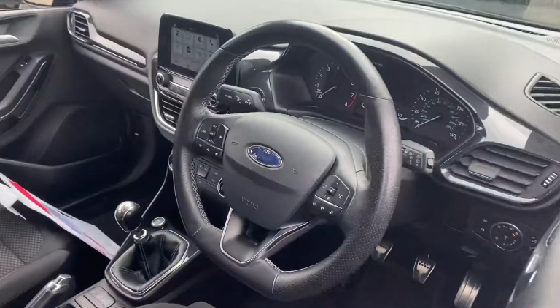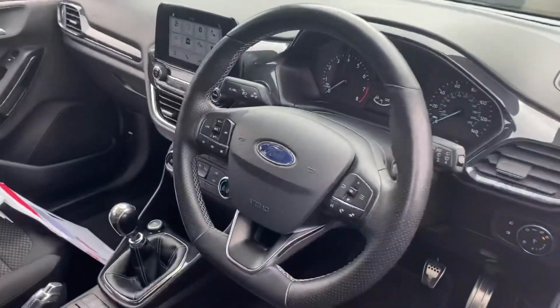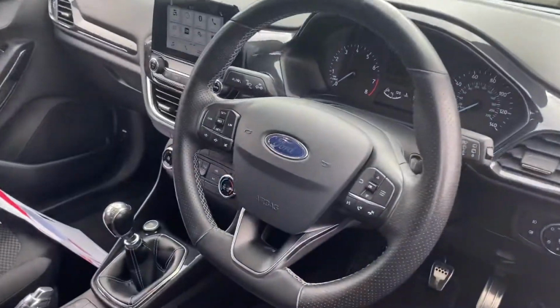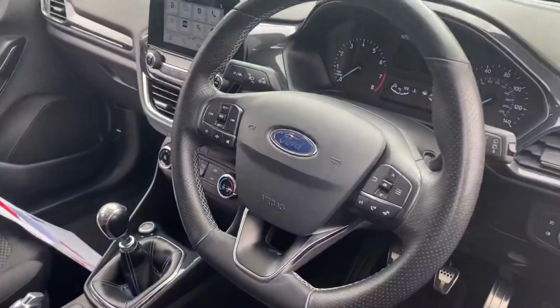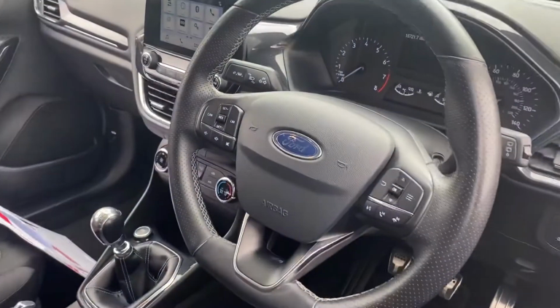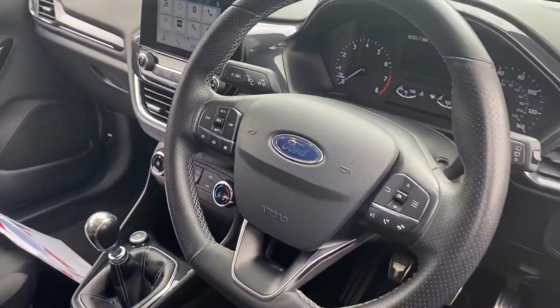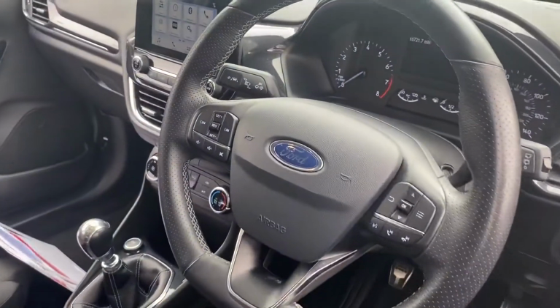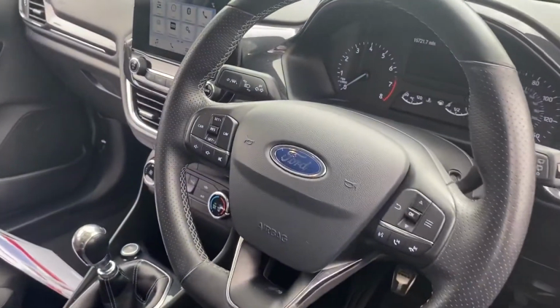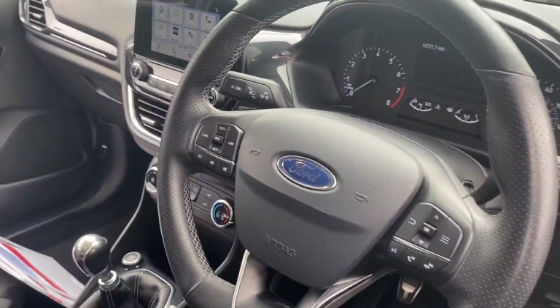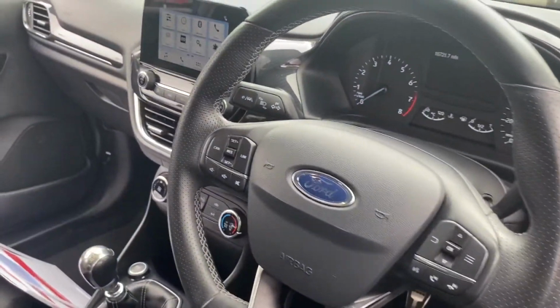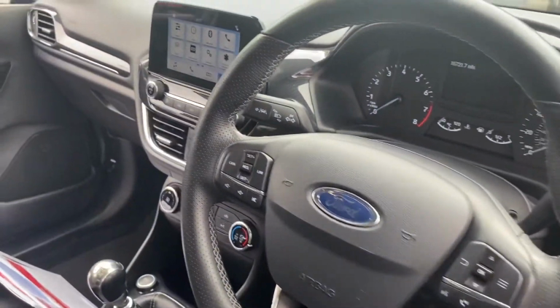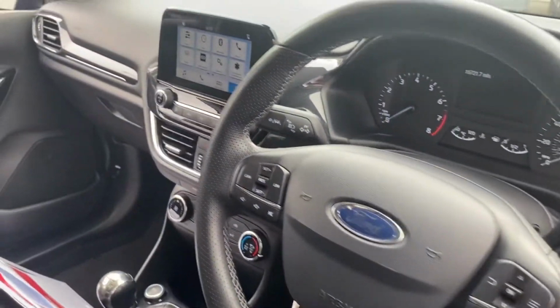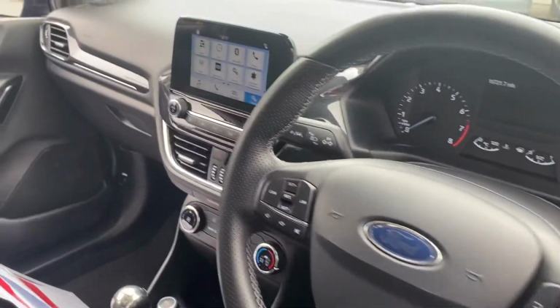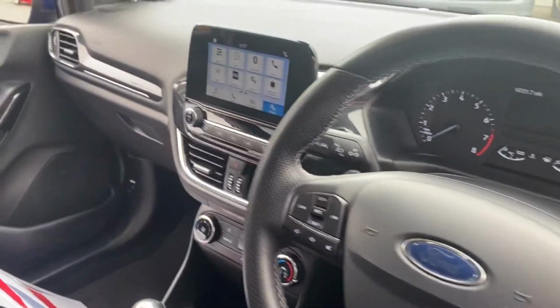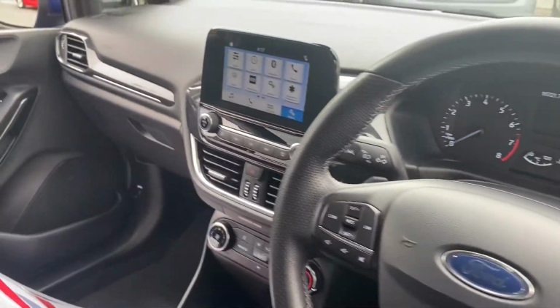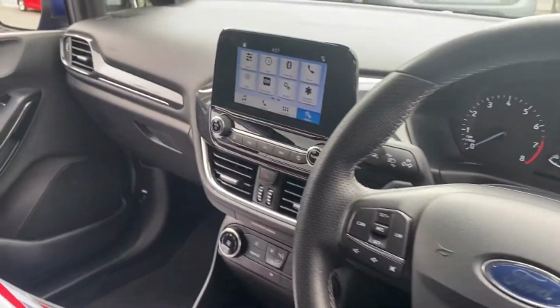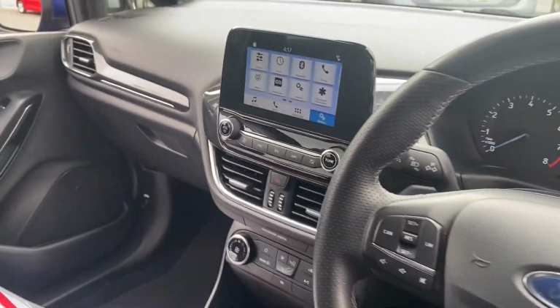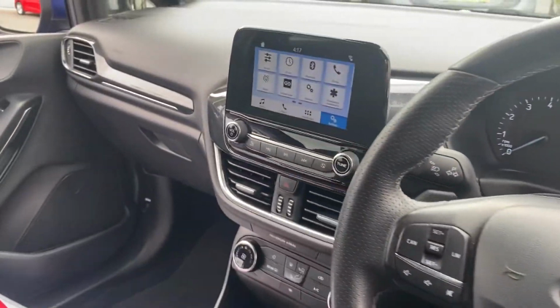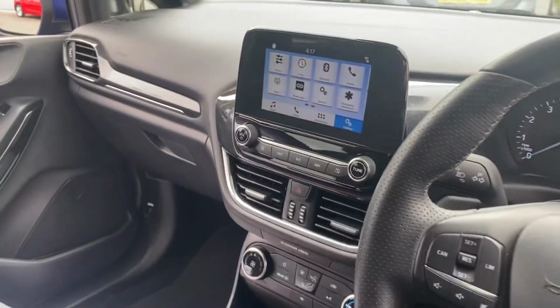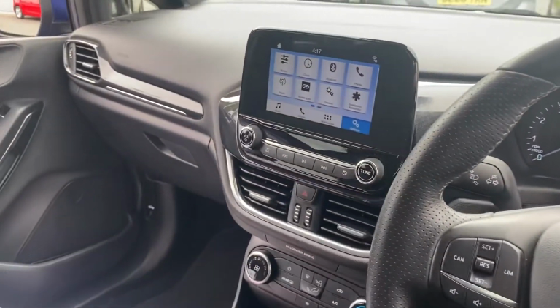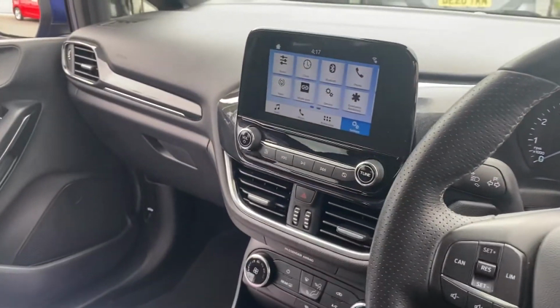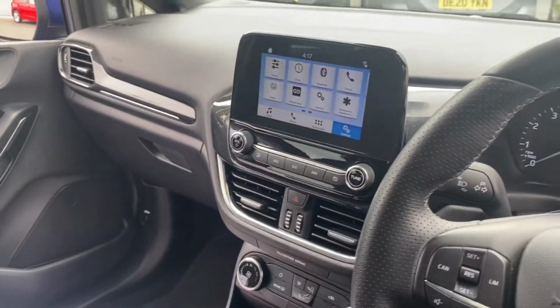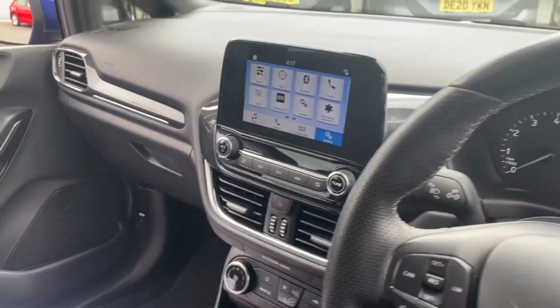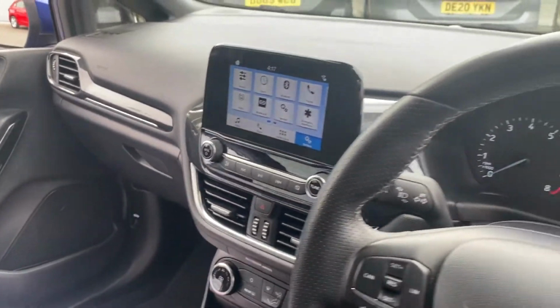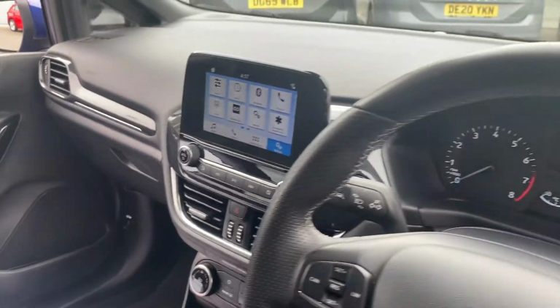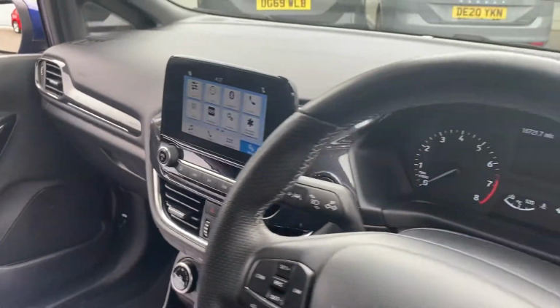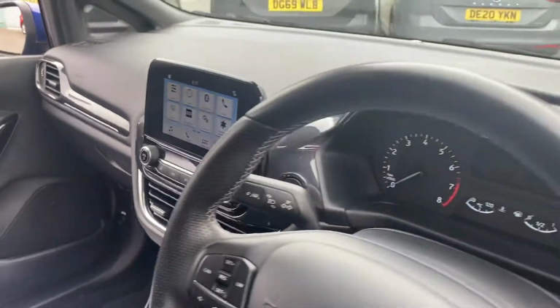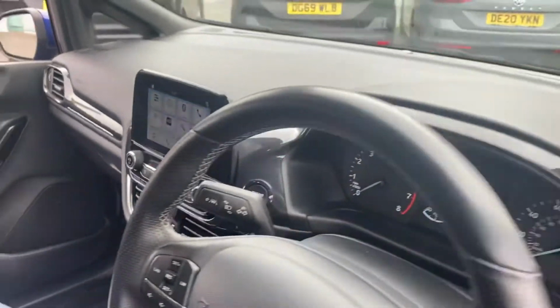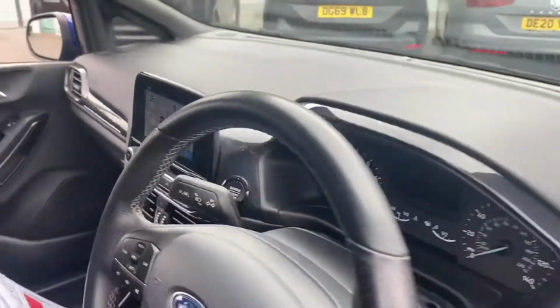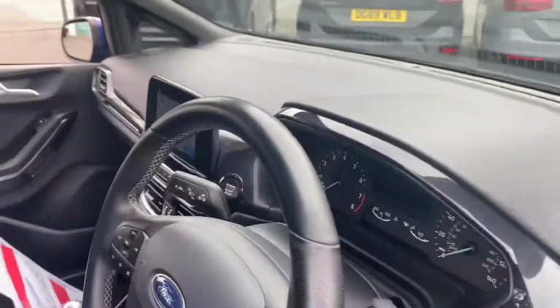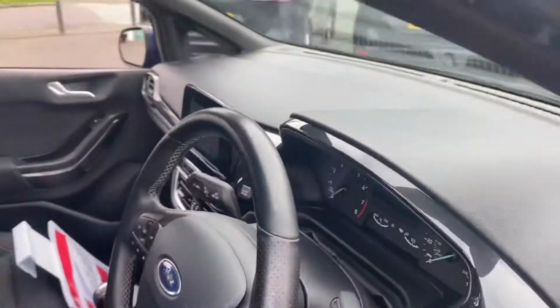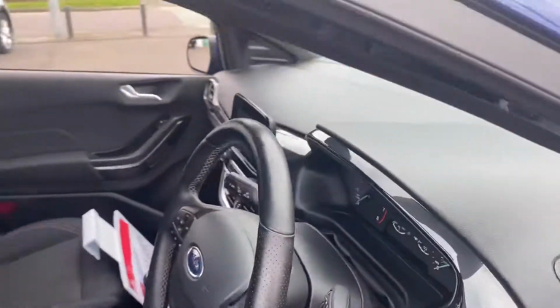You've got your touchscreen, Bluetooth, air conditioning, and many more features on this car.